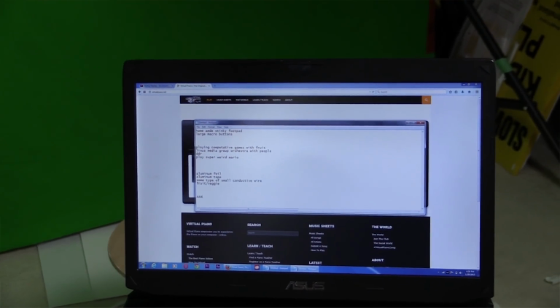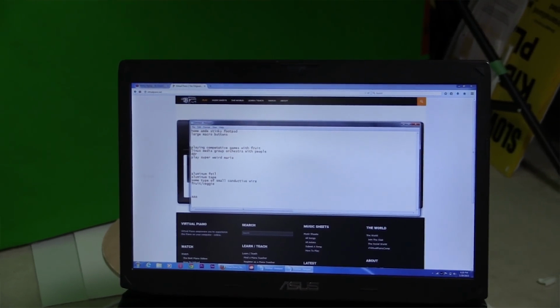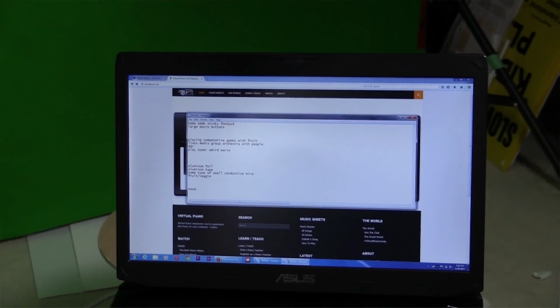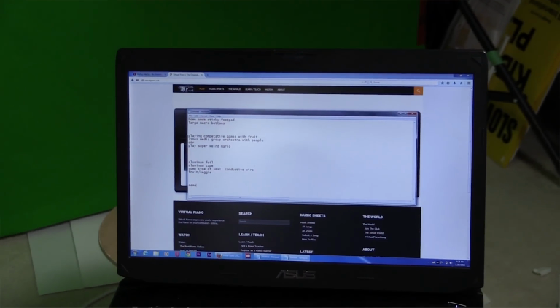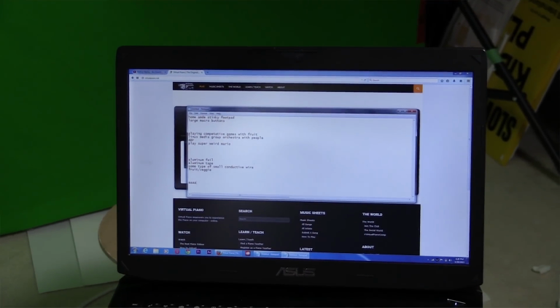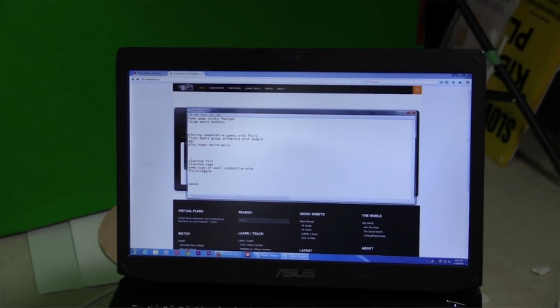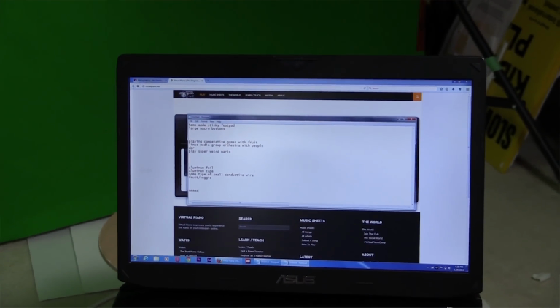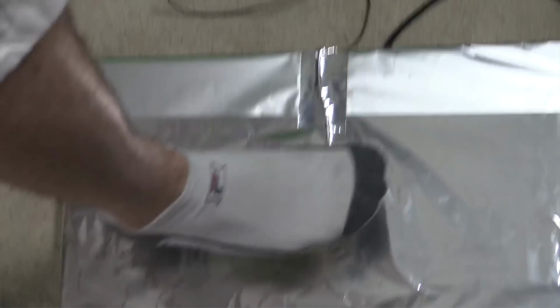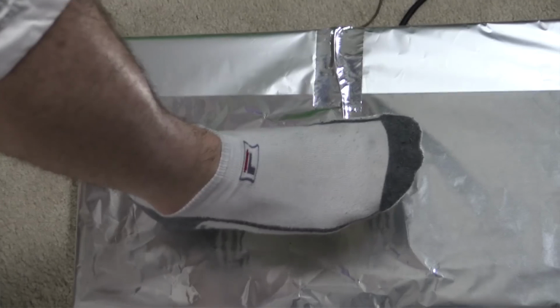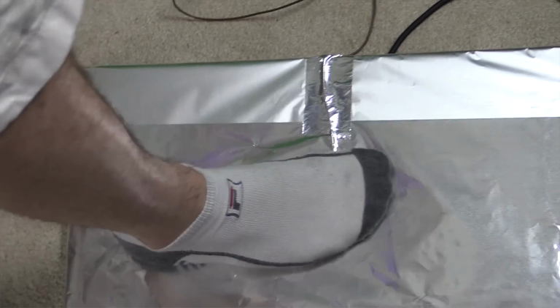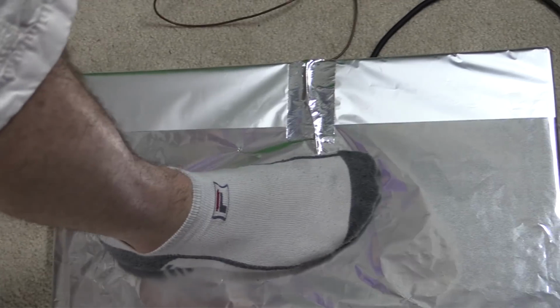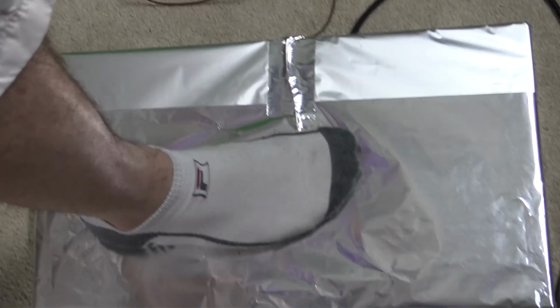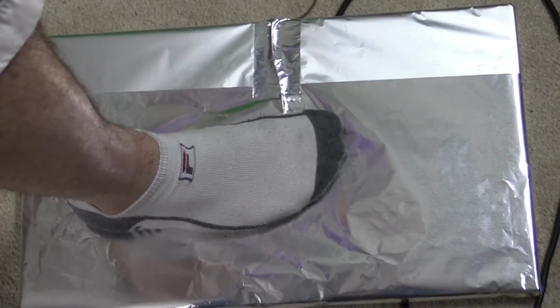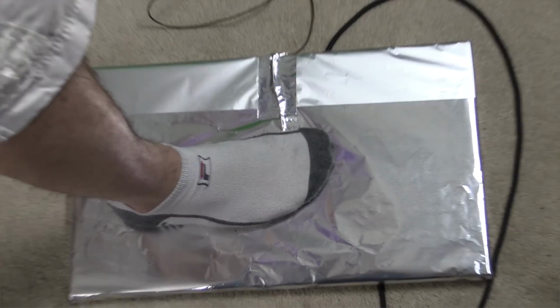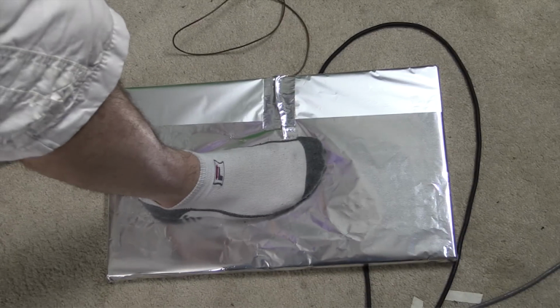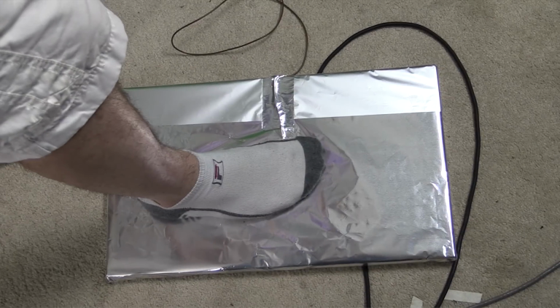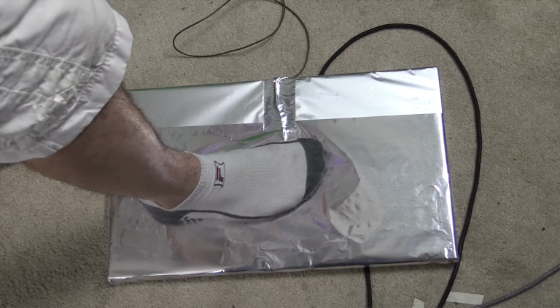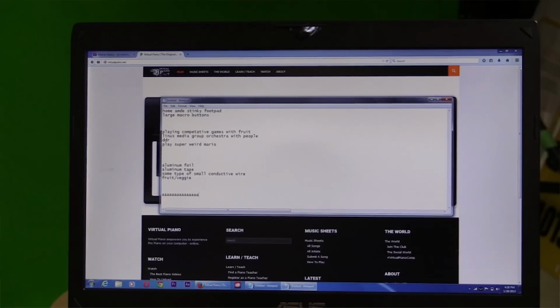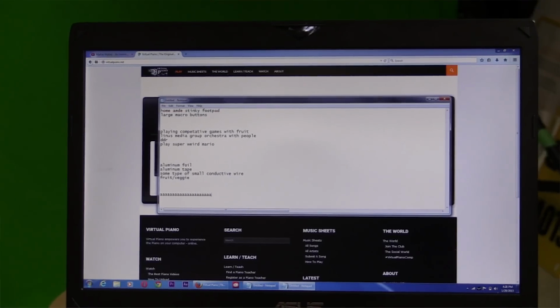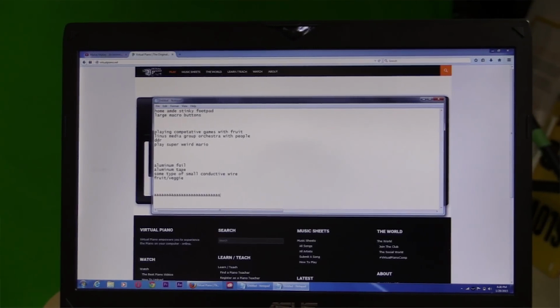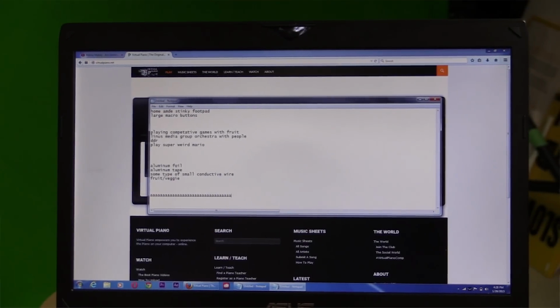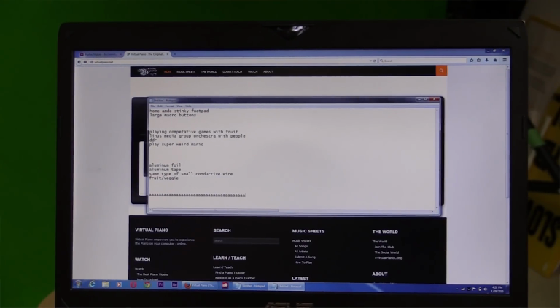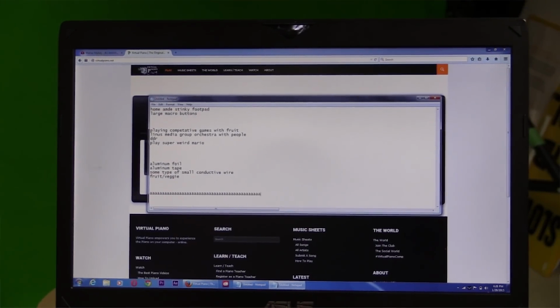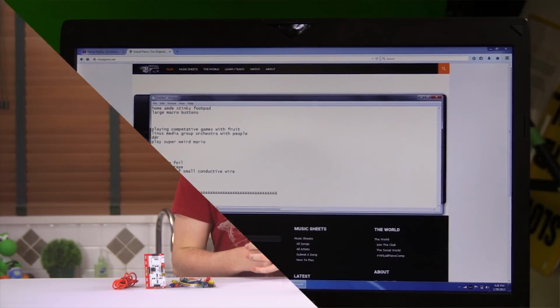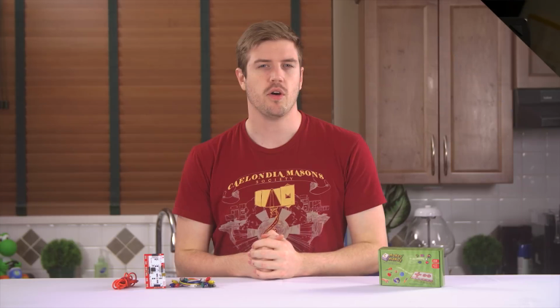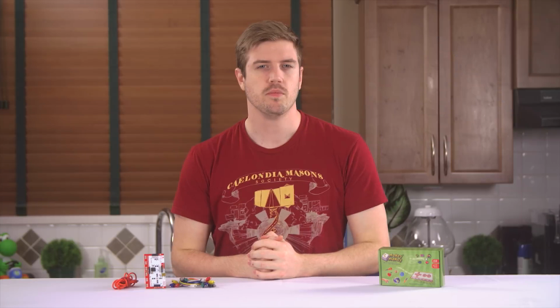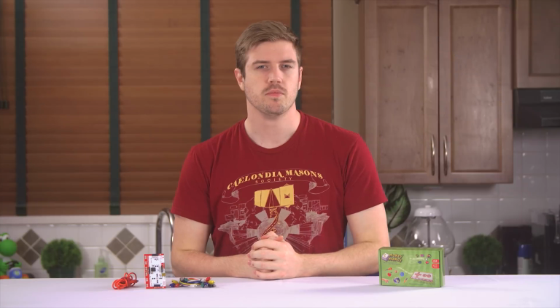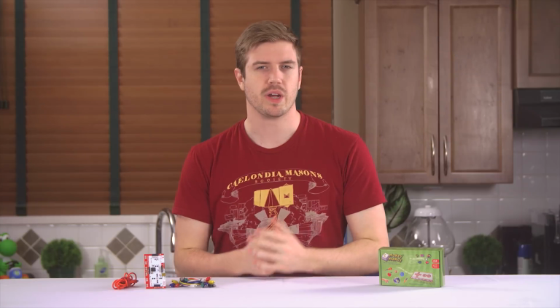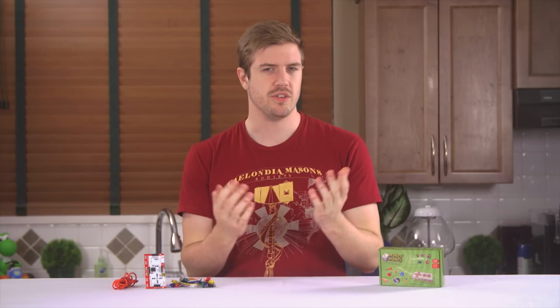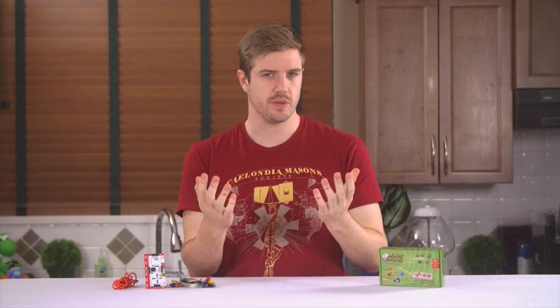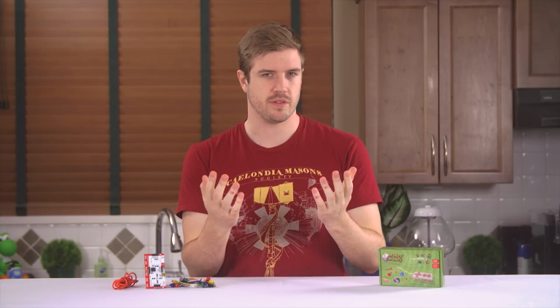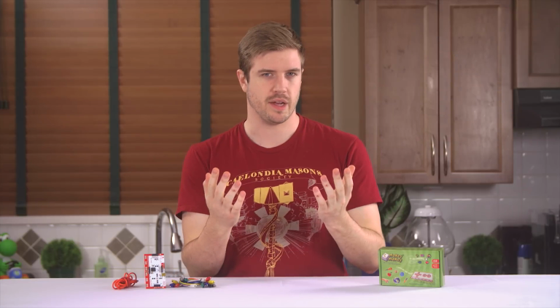But boring explanations are, well, boring. And the Makey Makey is anything but that. So what can you do with this thing?